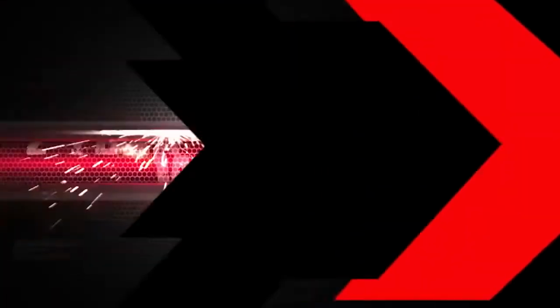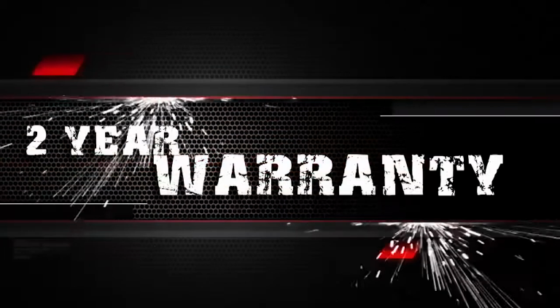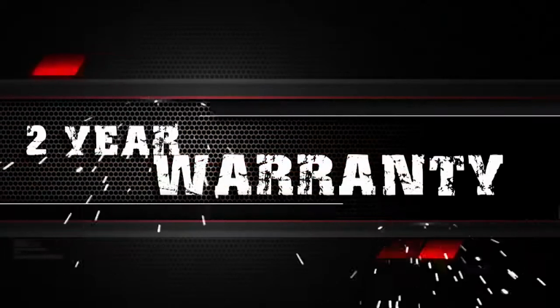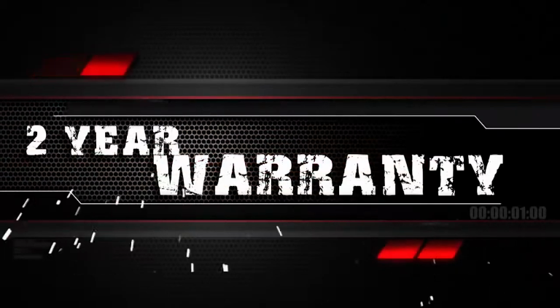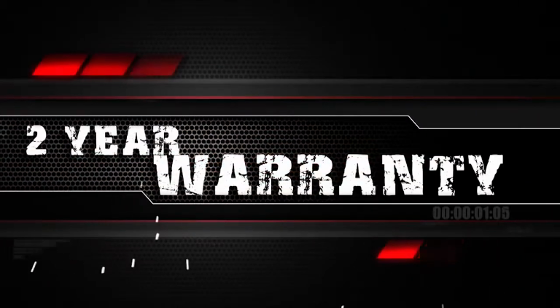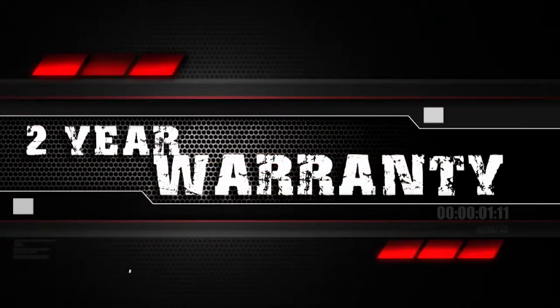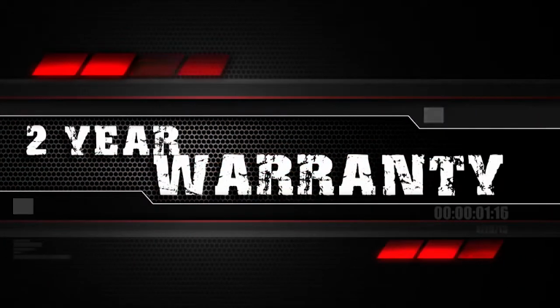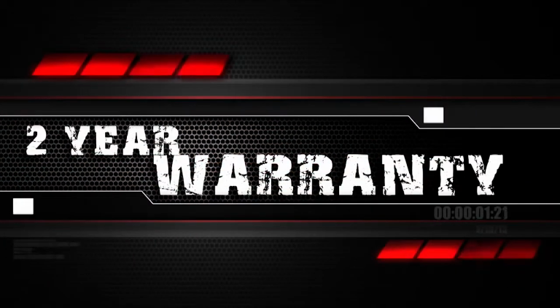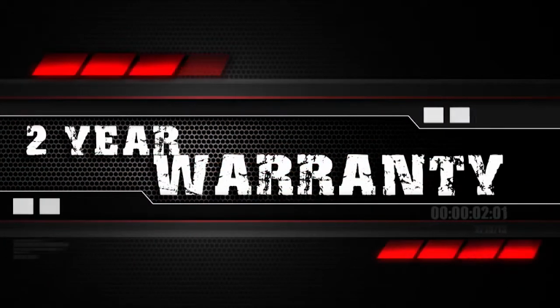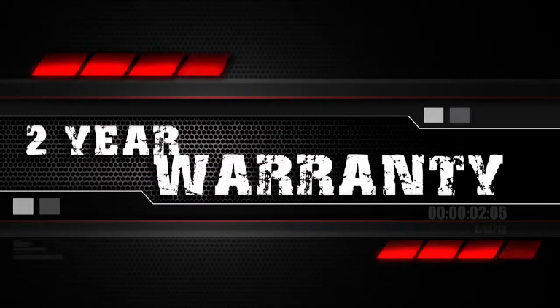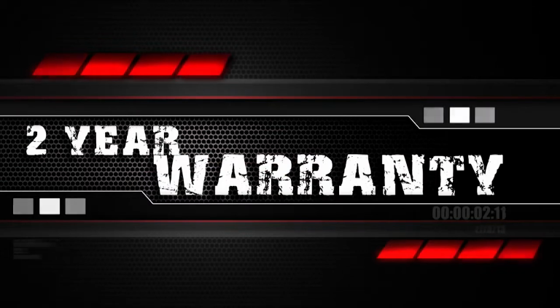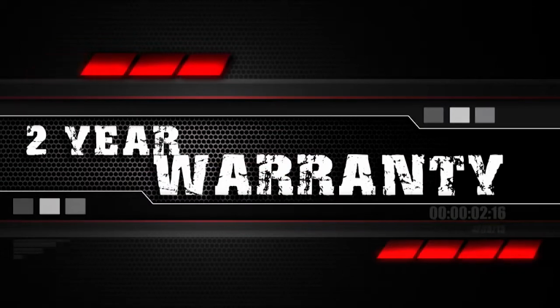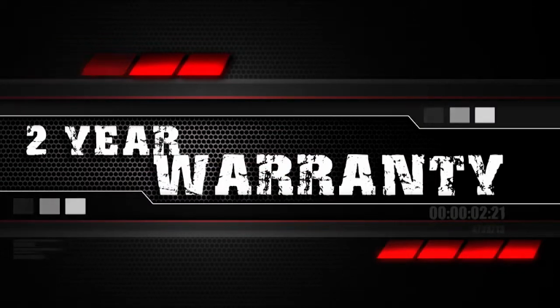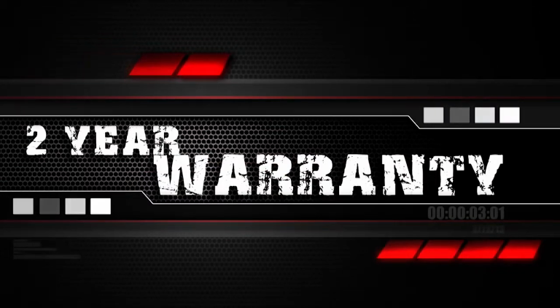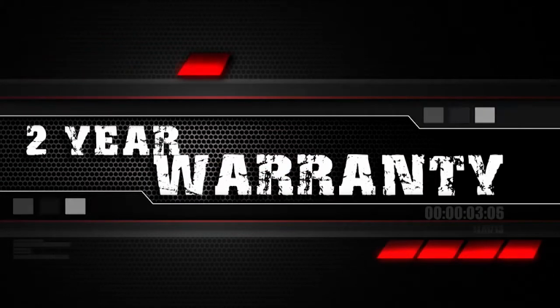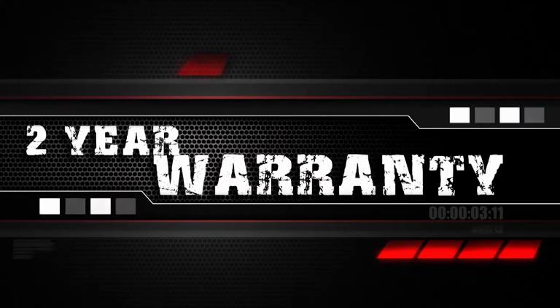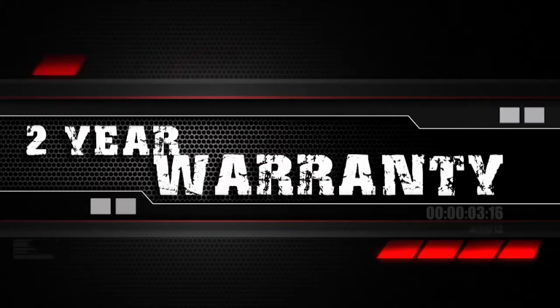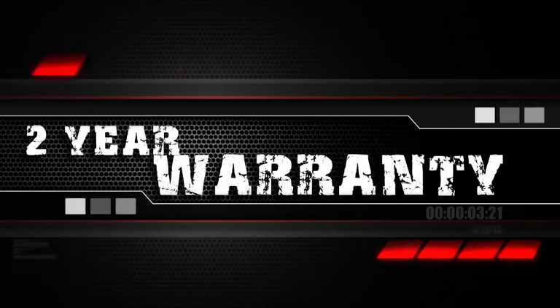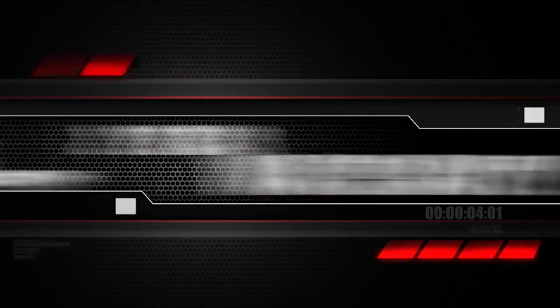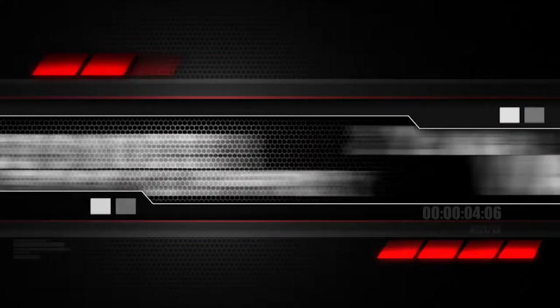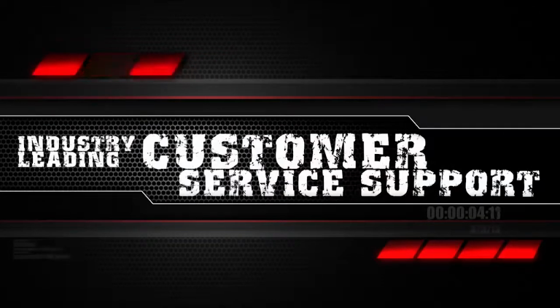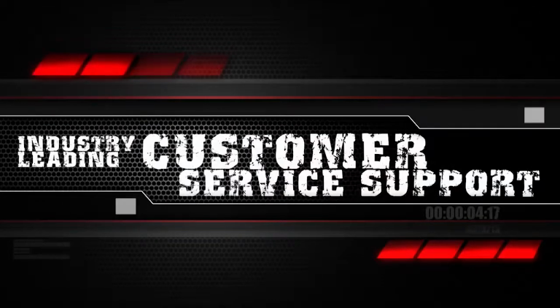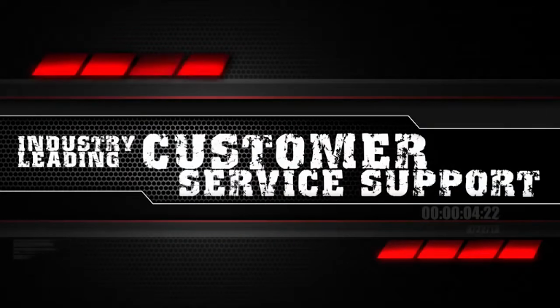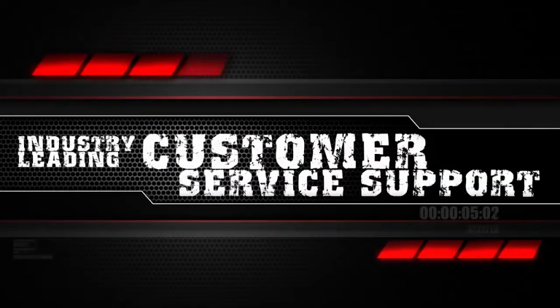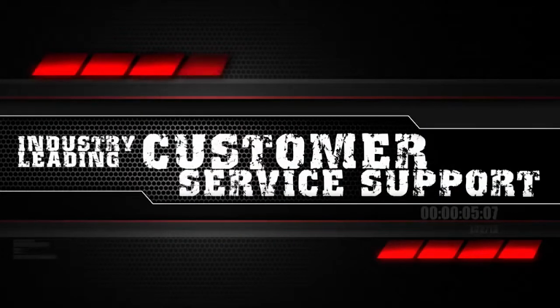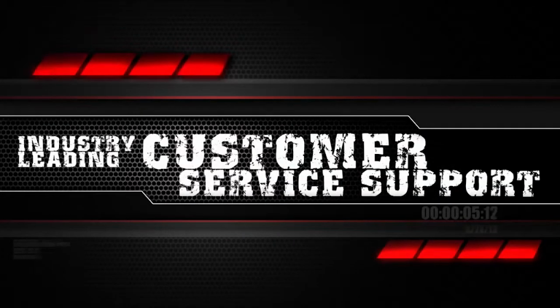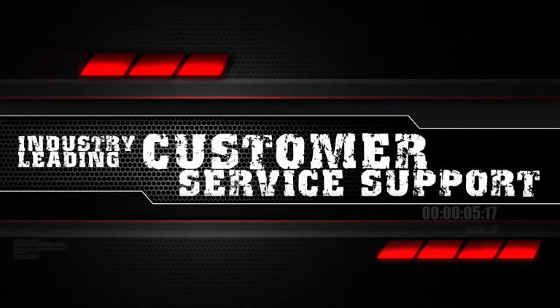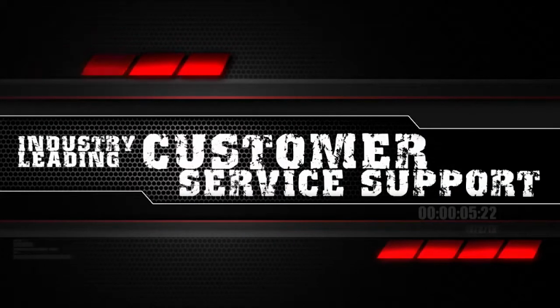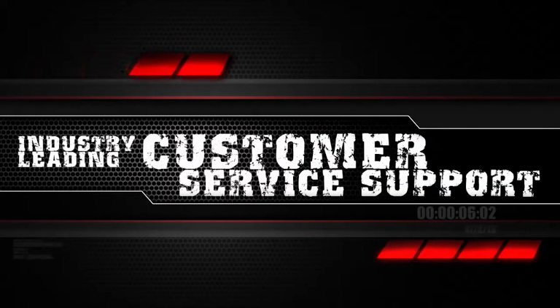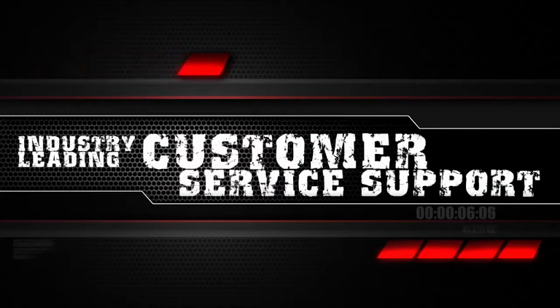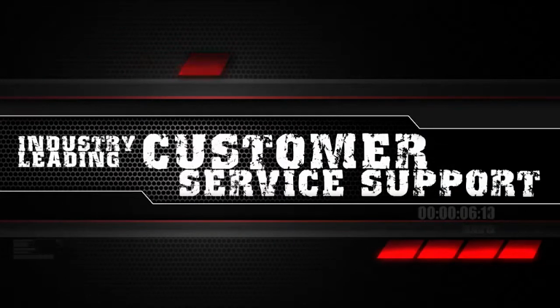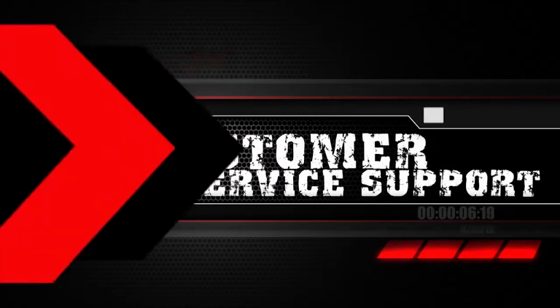Remember, the TIPX pistol features Tippmann's two-year warranty and is backed by their industry-leading customer service support.